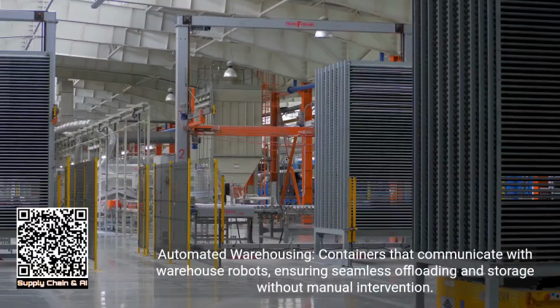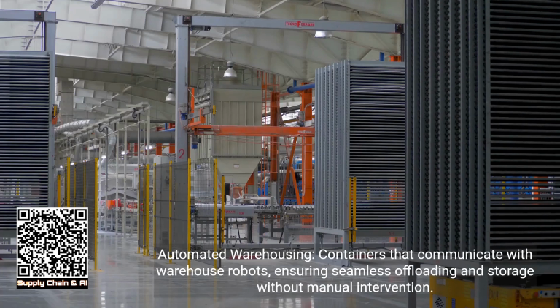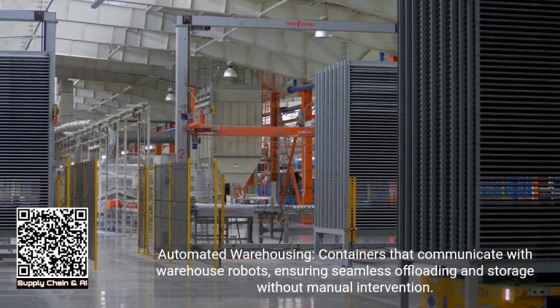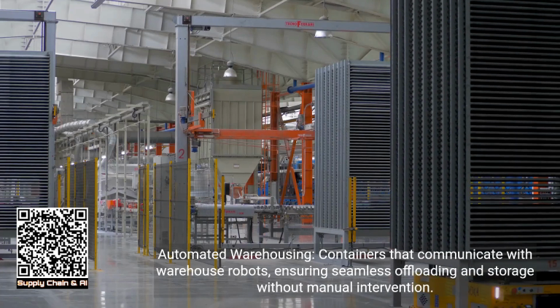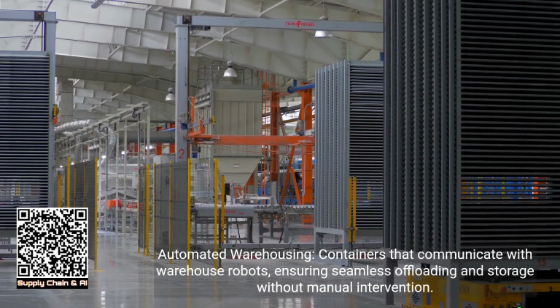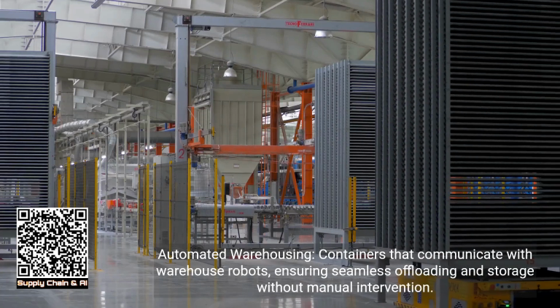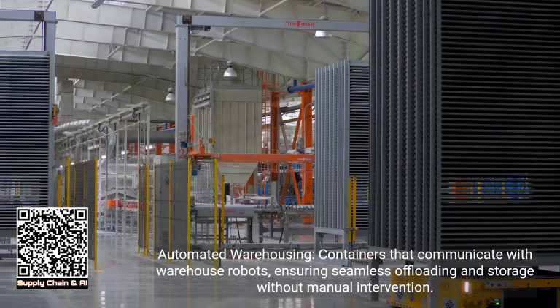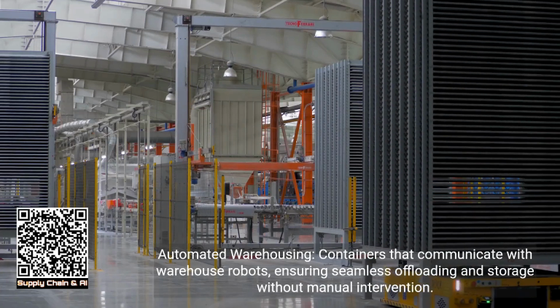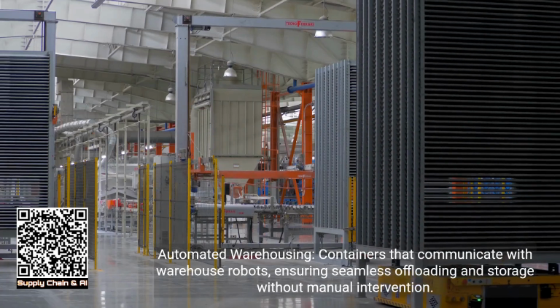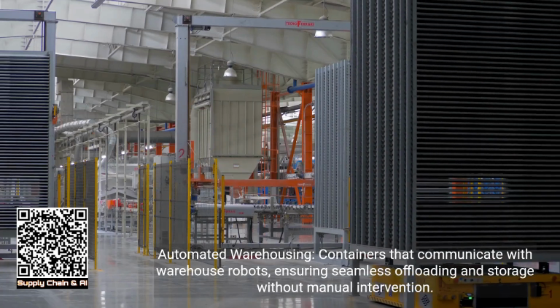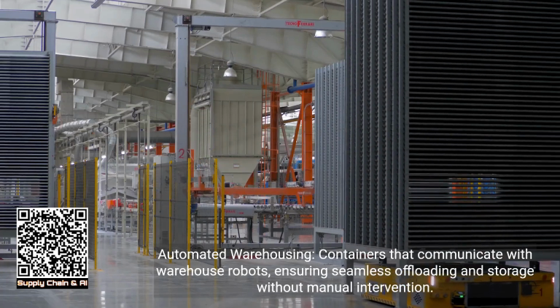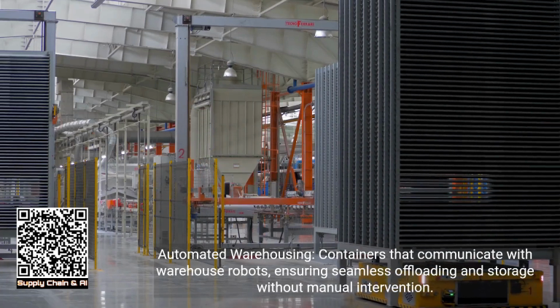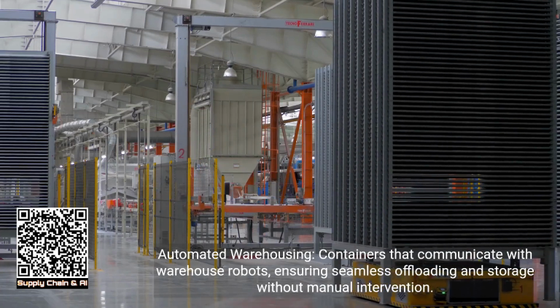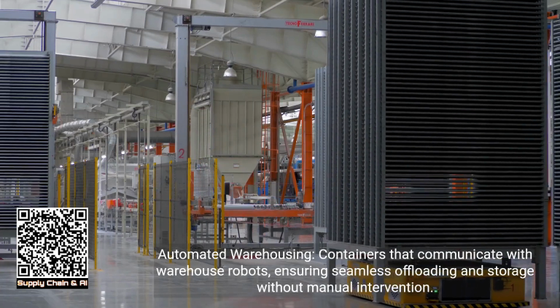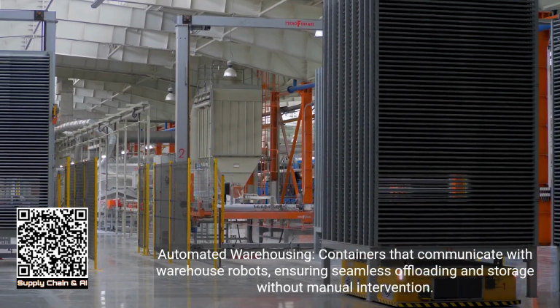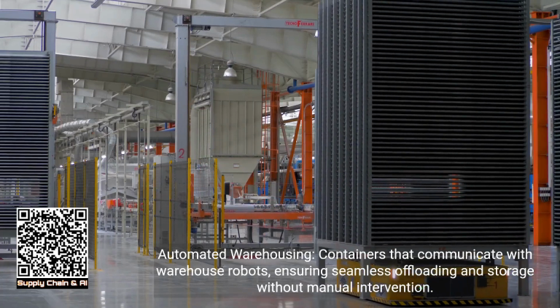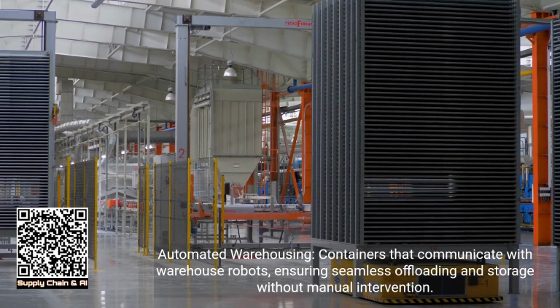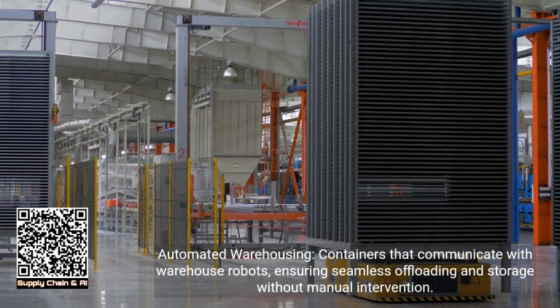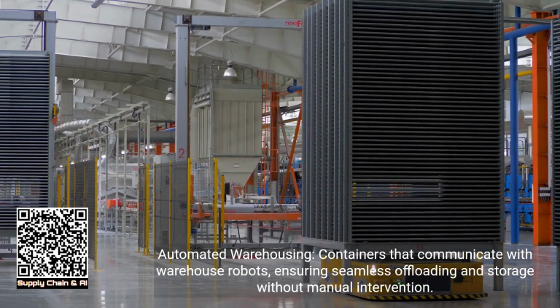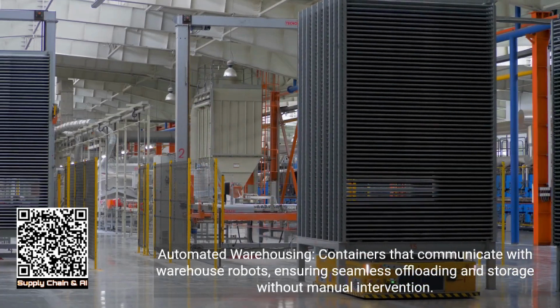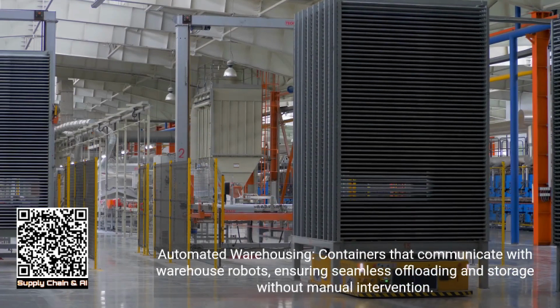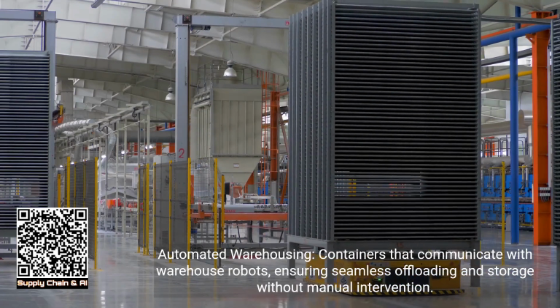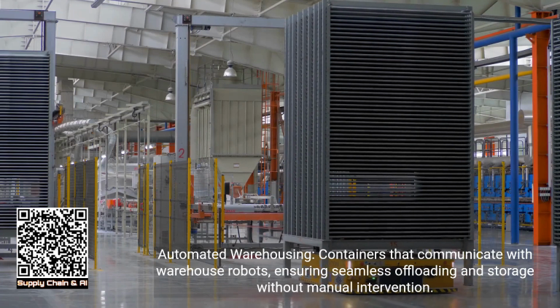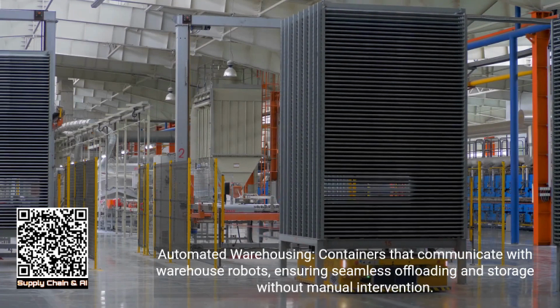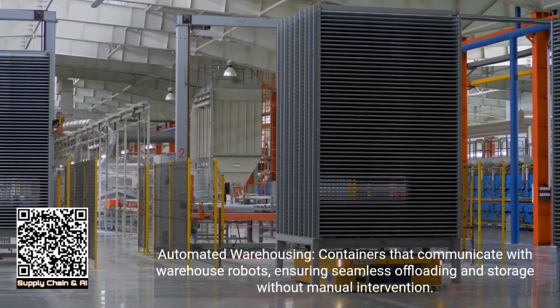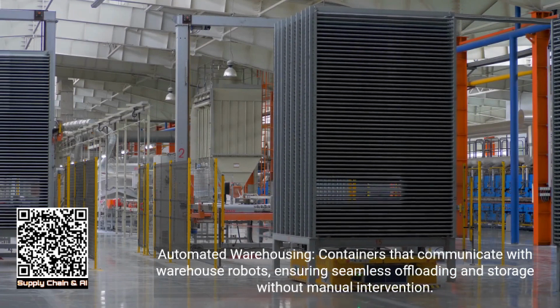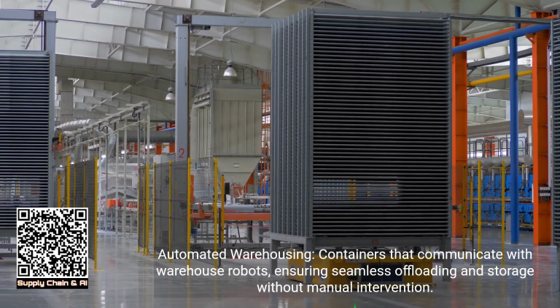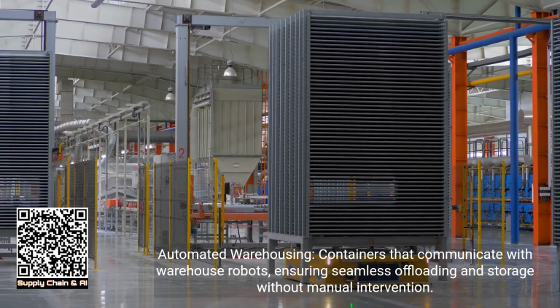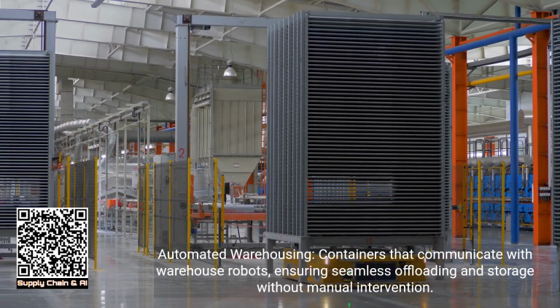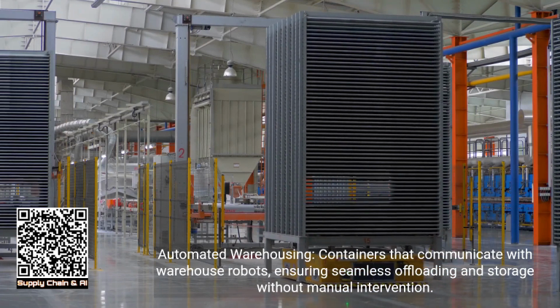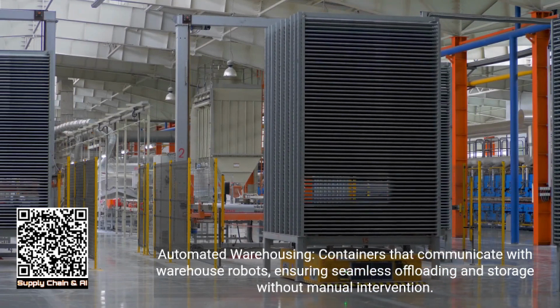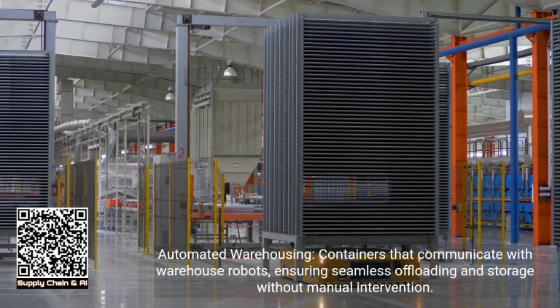Automated warehousing: containers that communicate with warehouse robots, ensuring seamless offloading and storage without manual intervention.